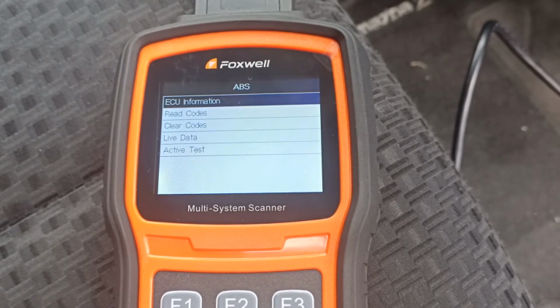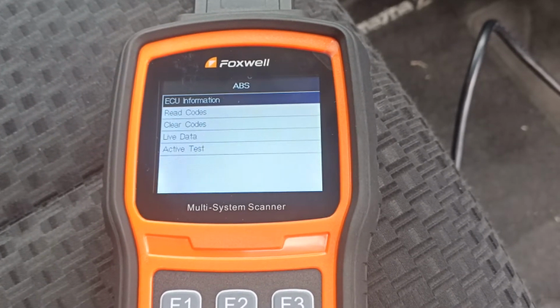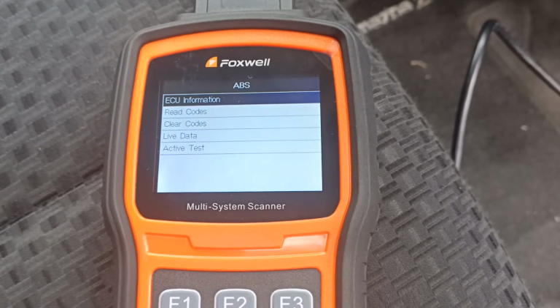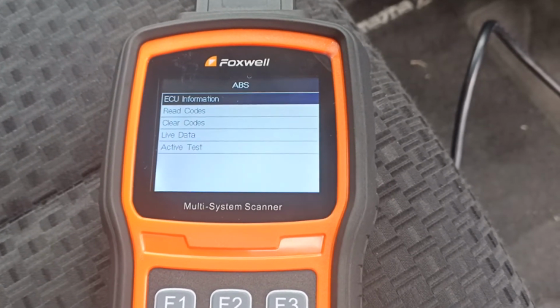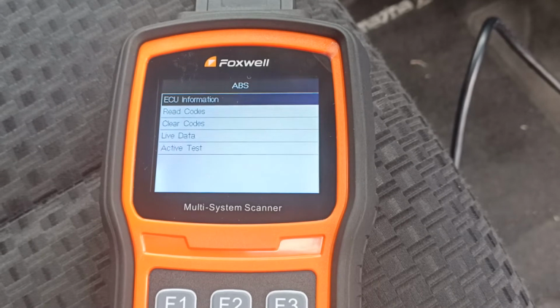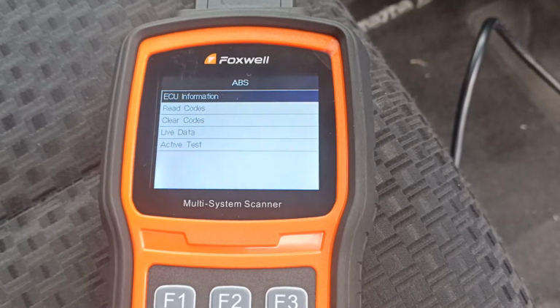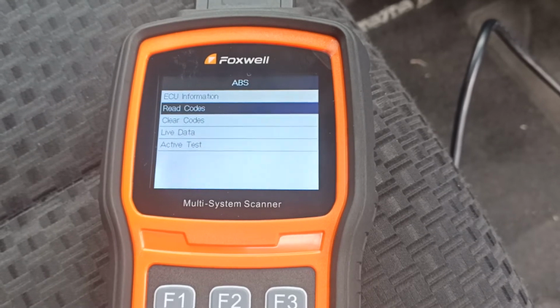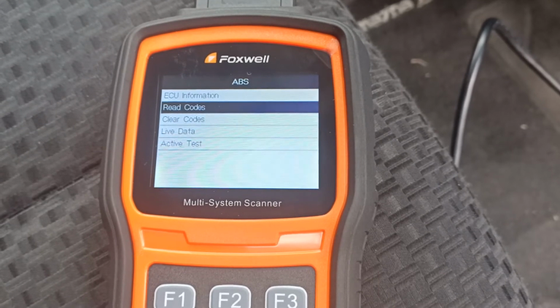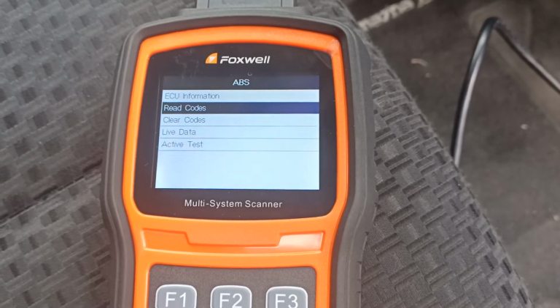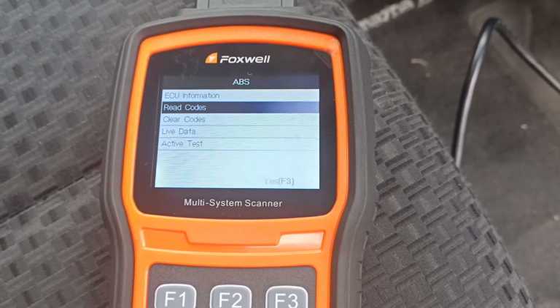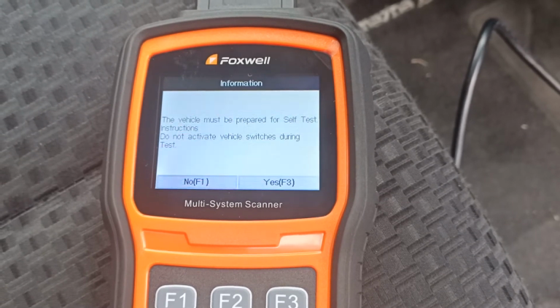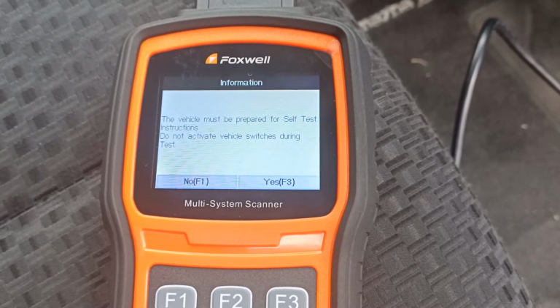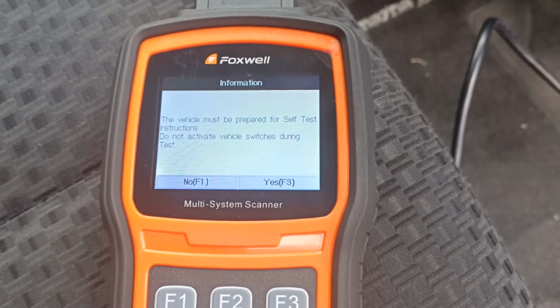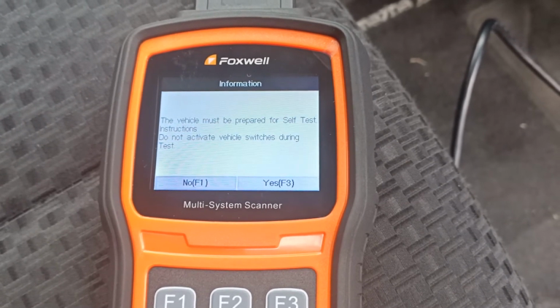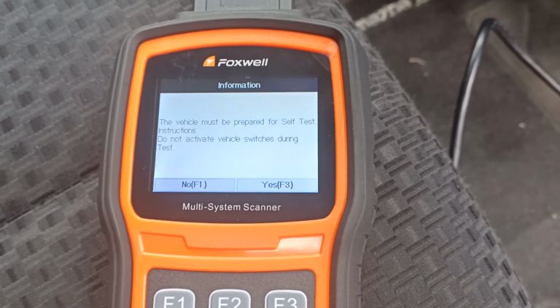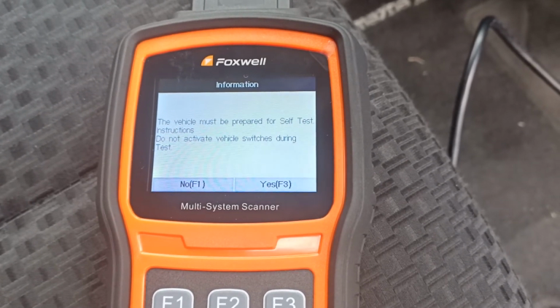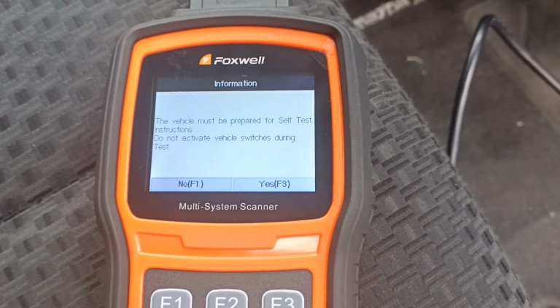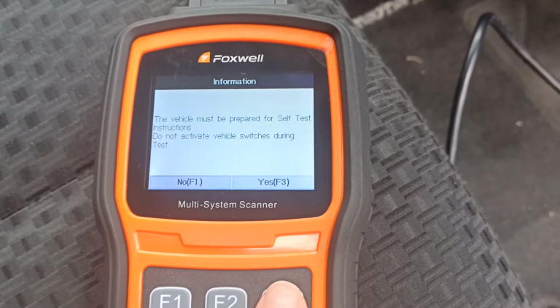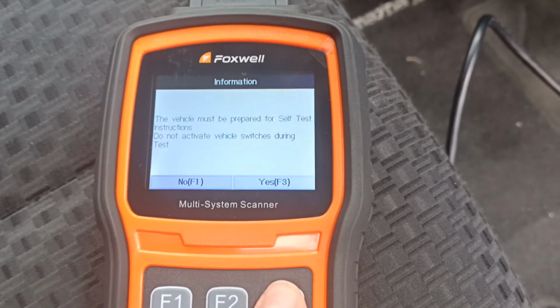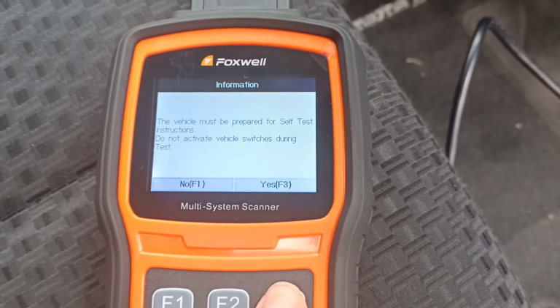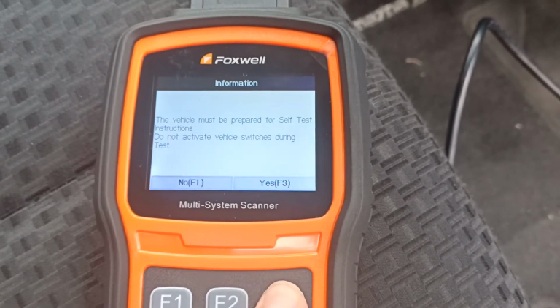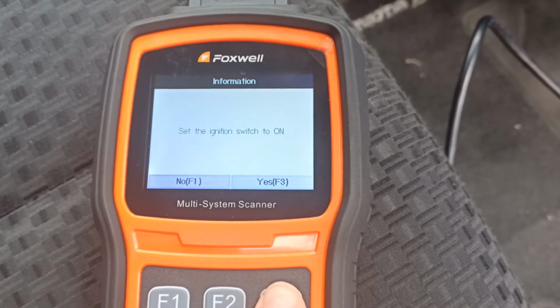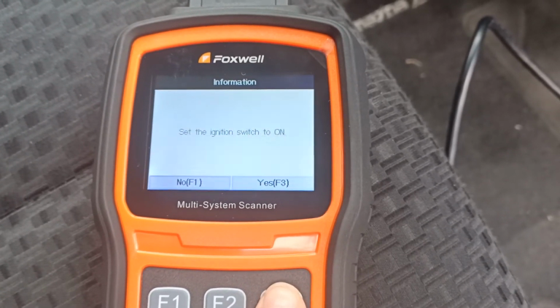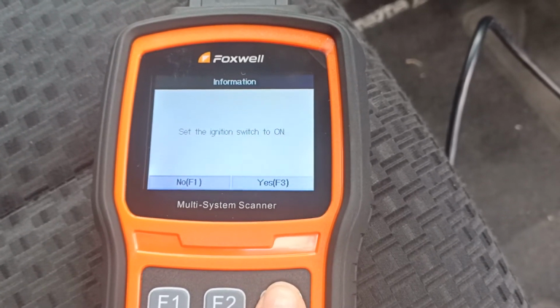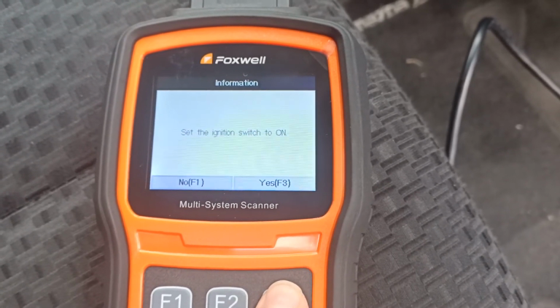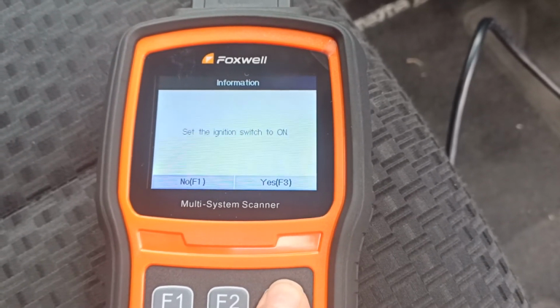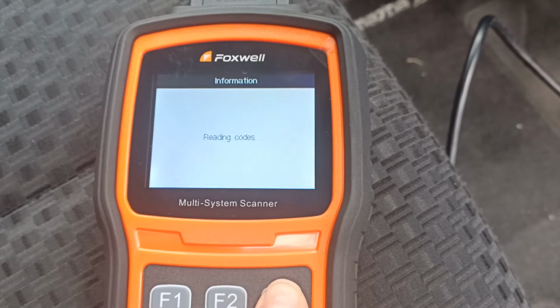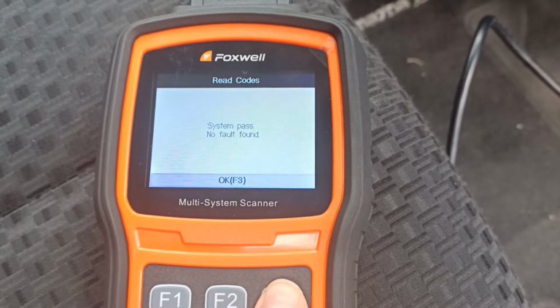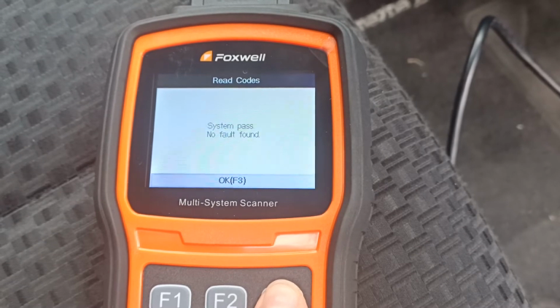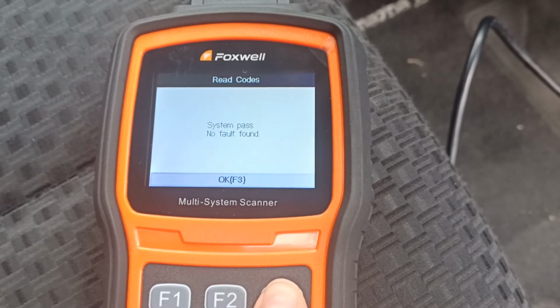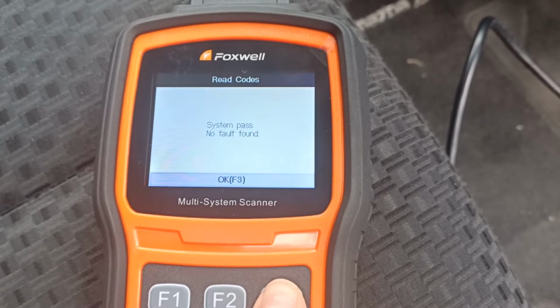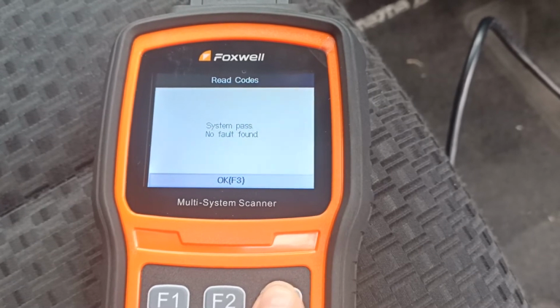Let's check and read the fault codes on the ABS. No fault codes — always good.